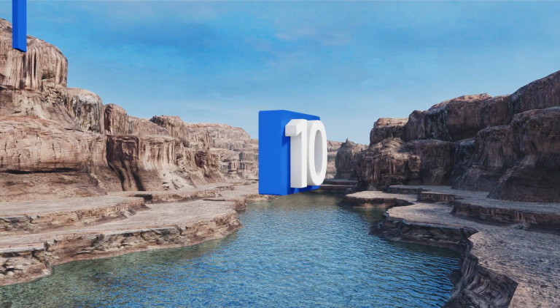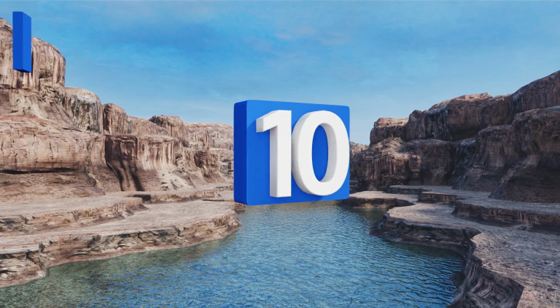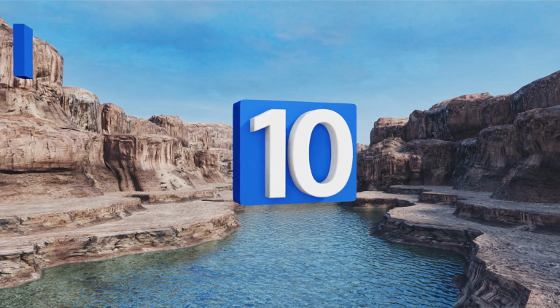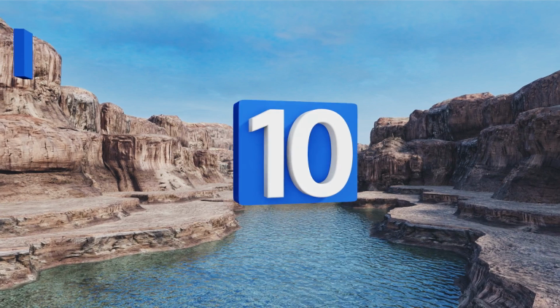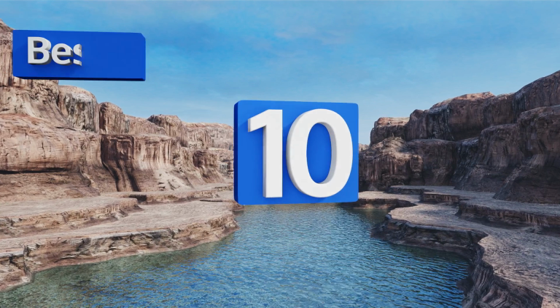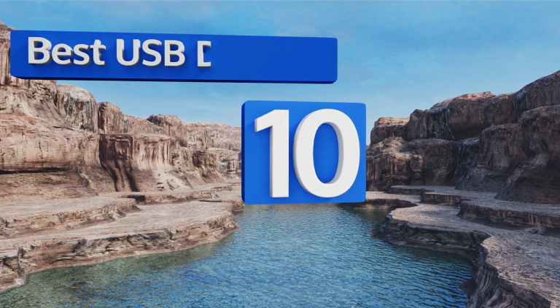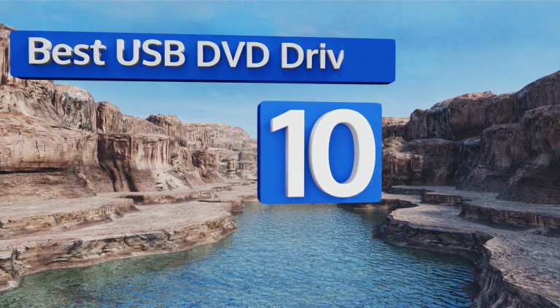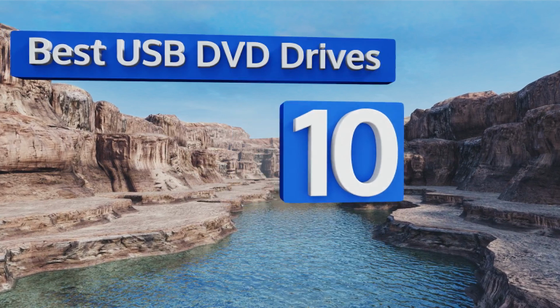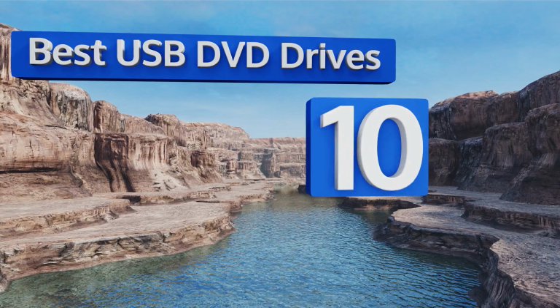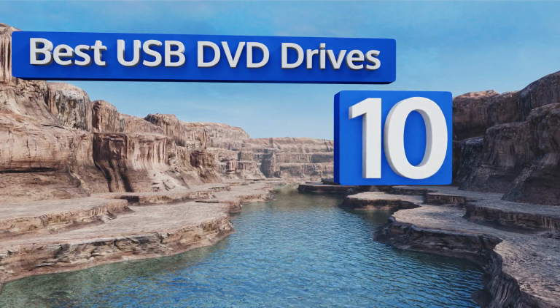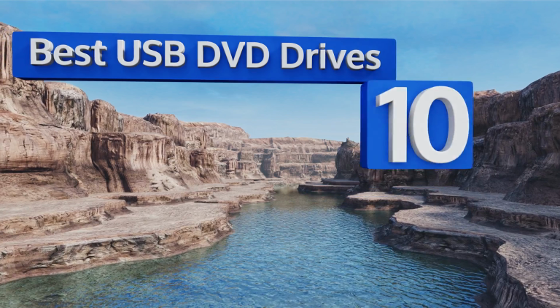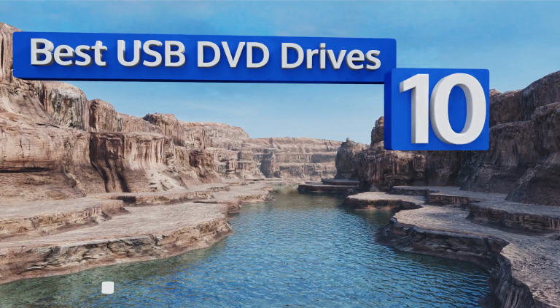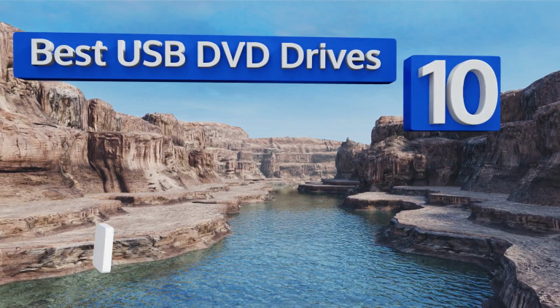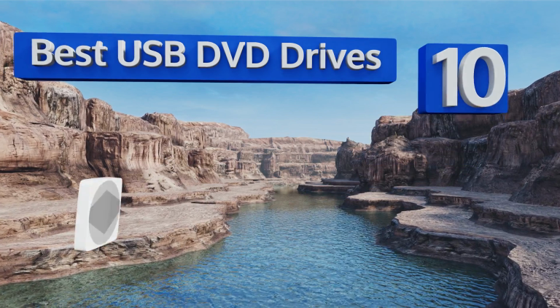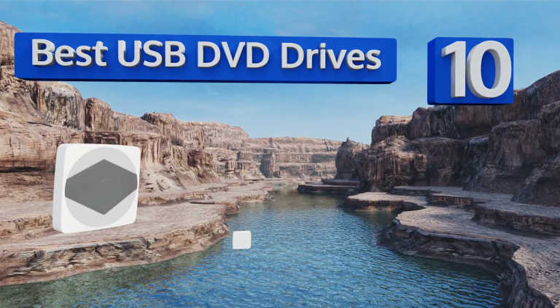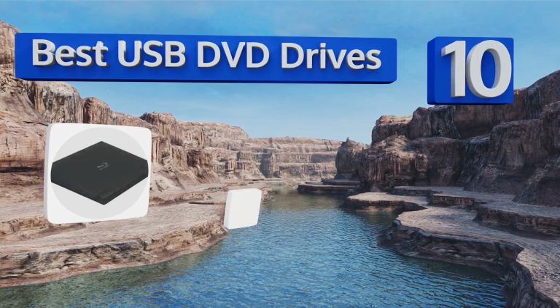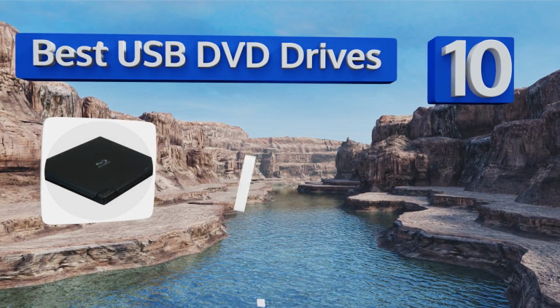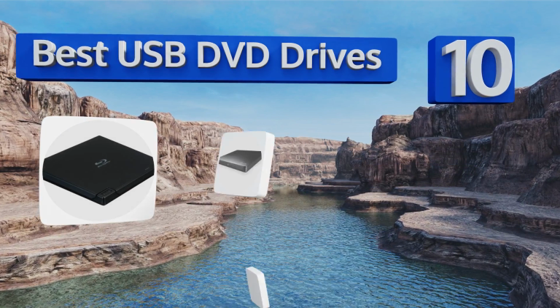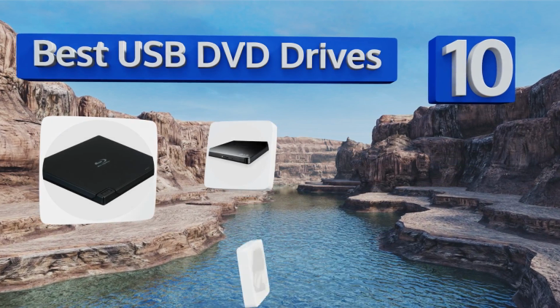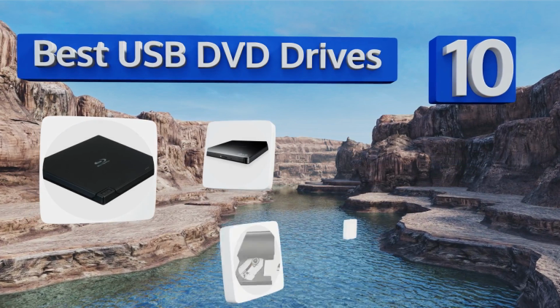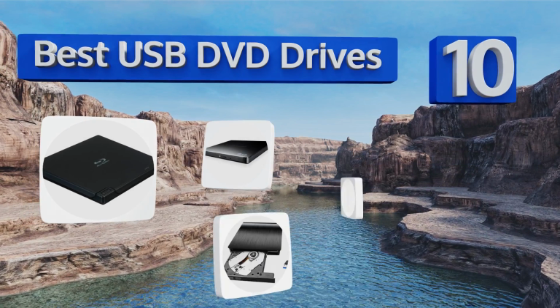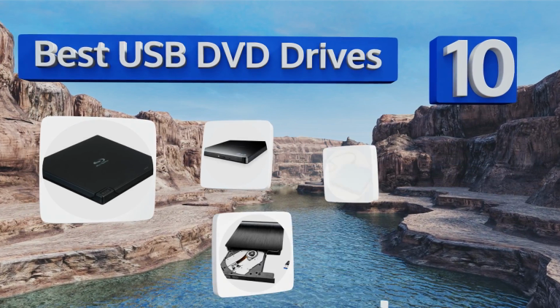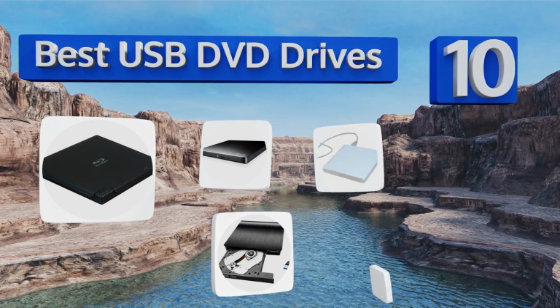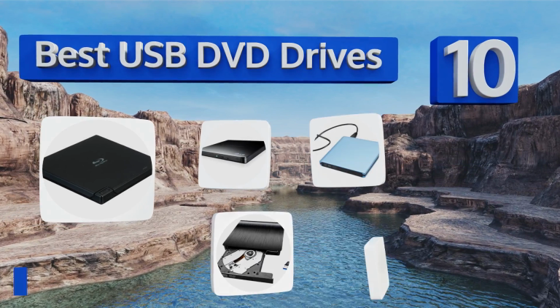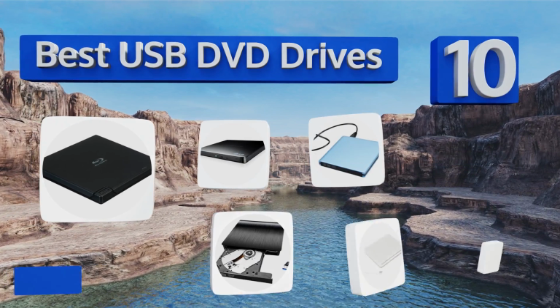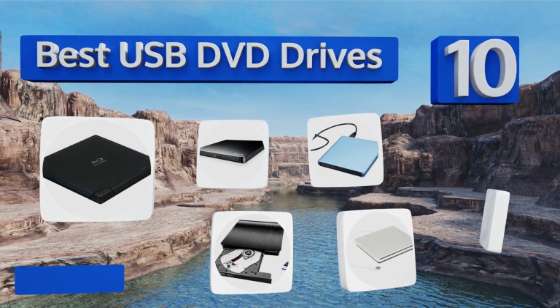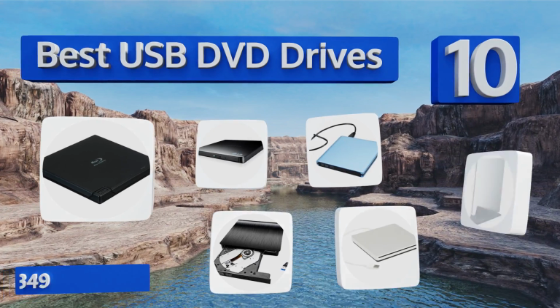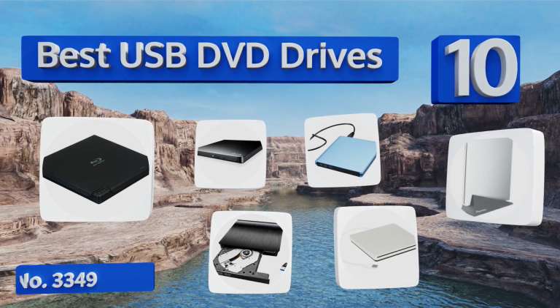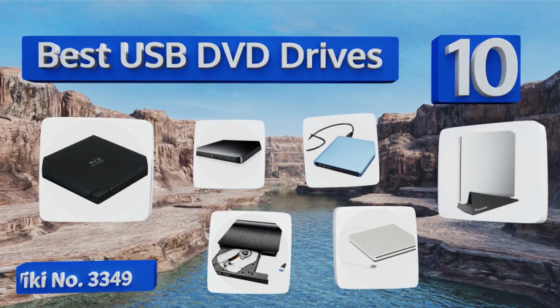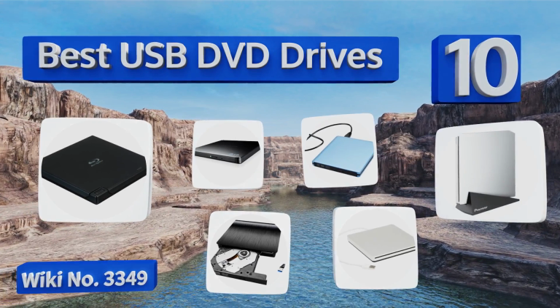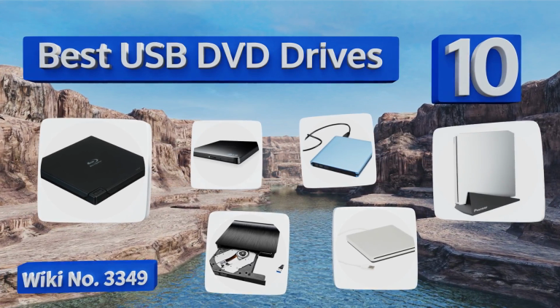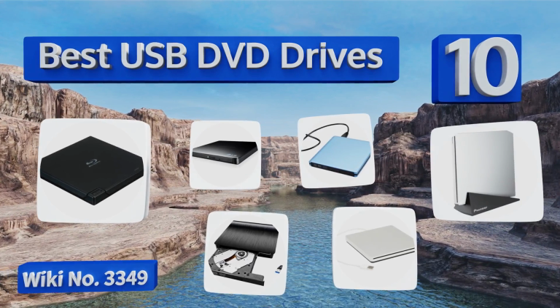EasyVid presents the 10 best USB DVD drives. Let's get started with the list.